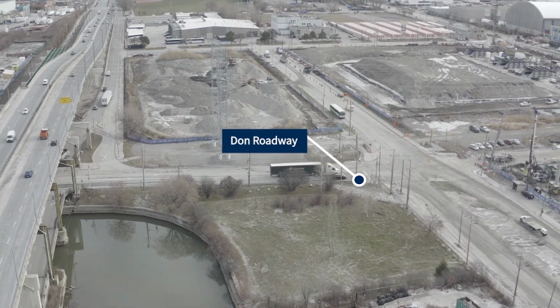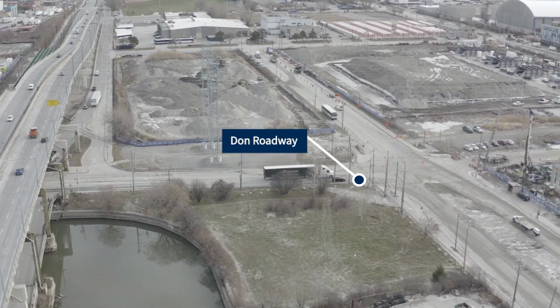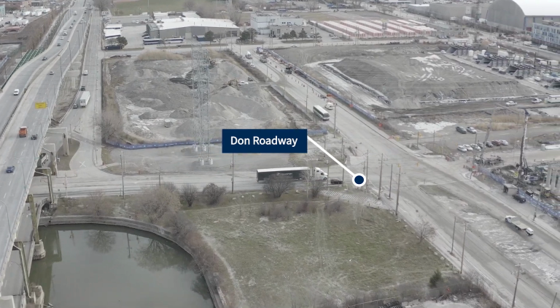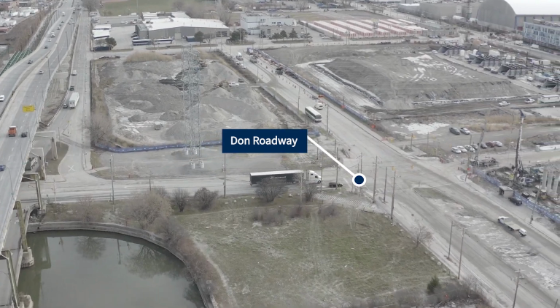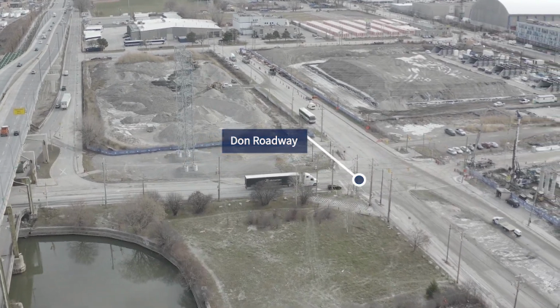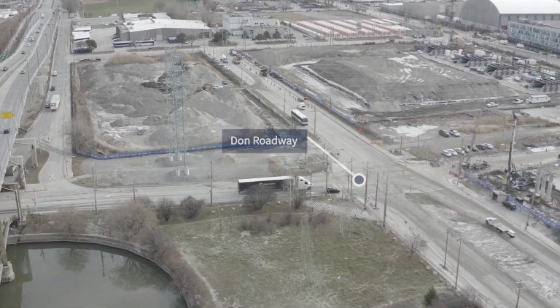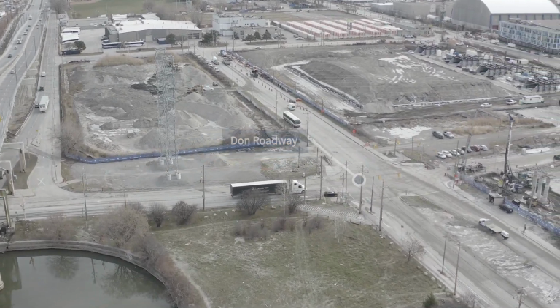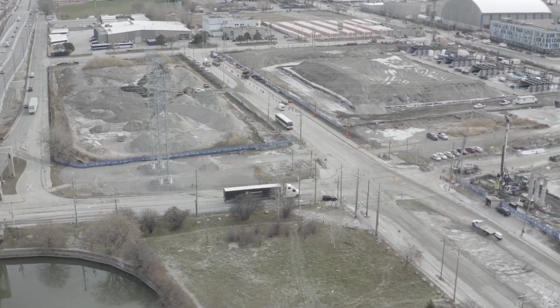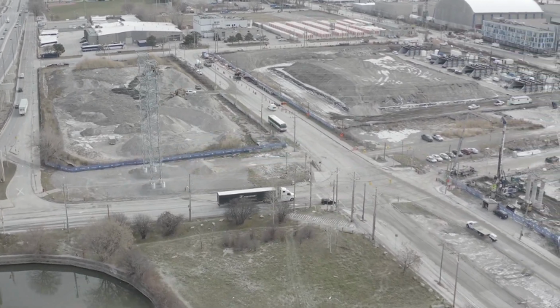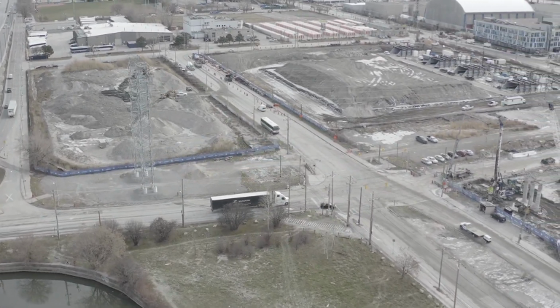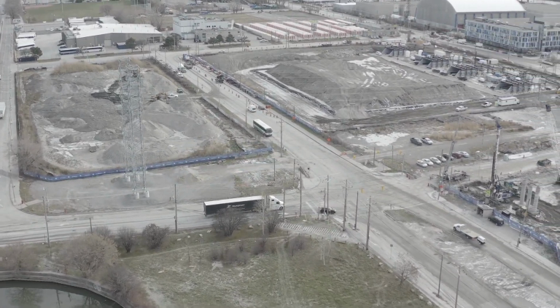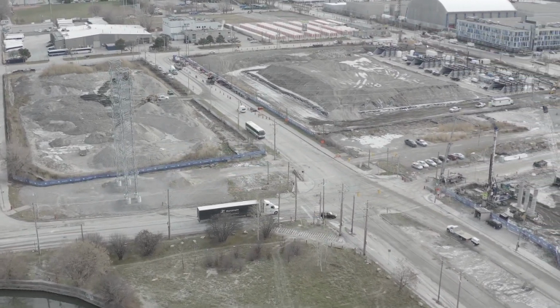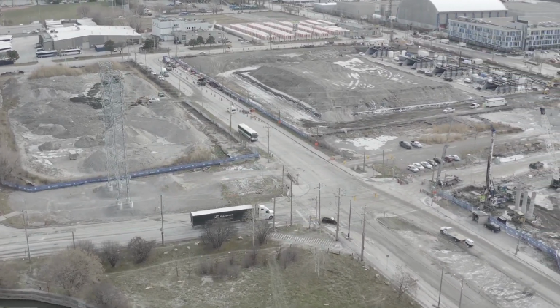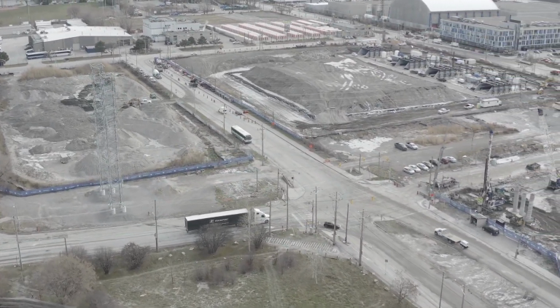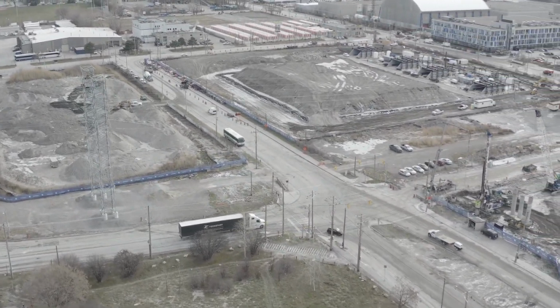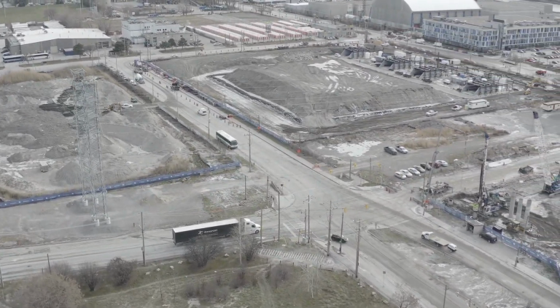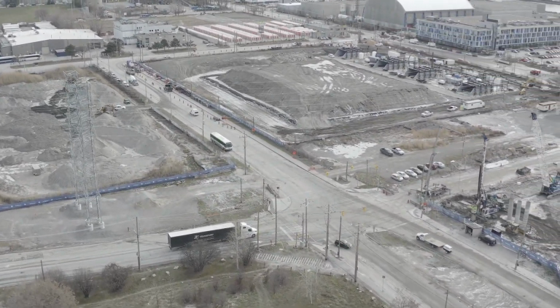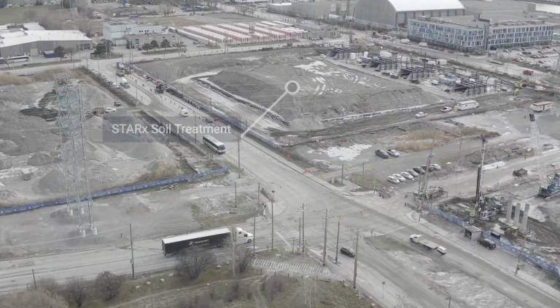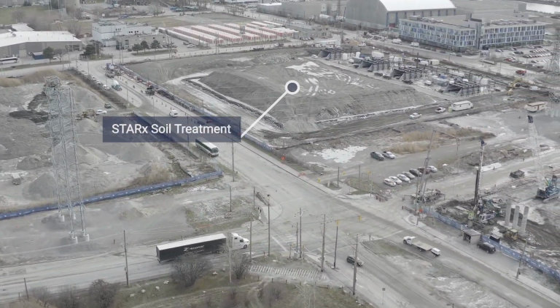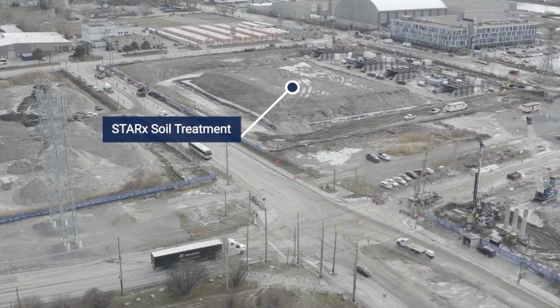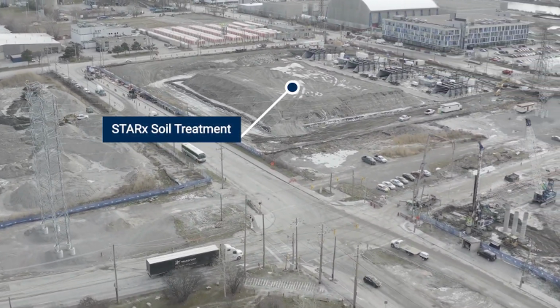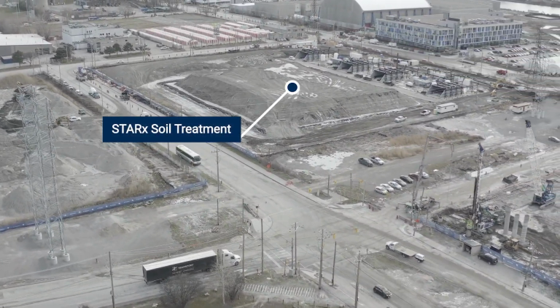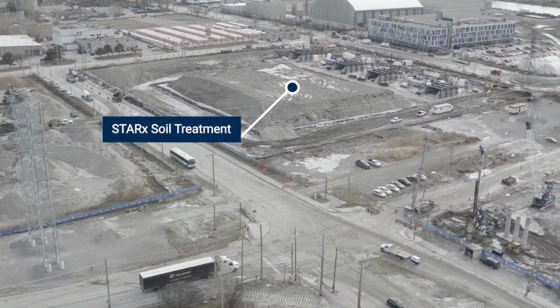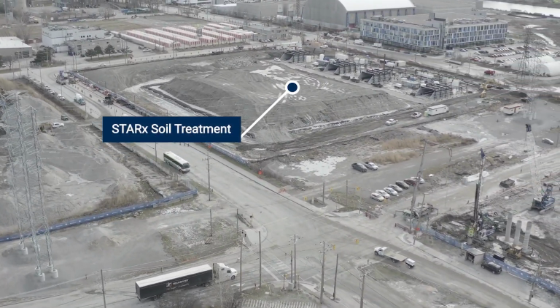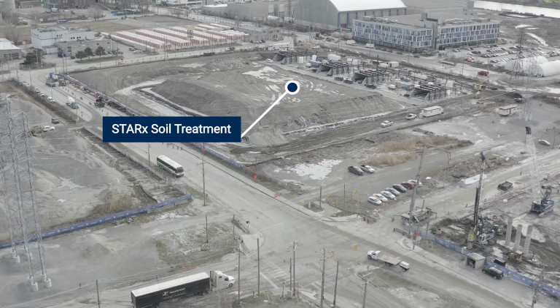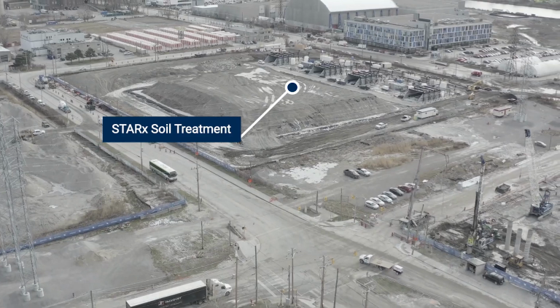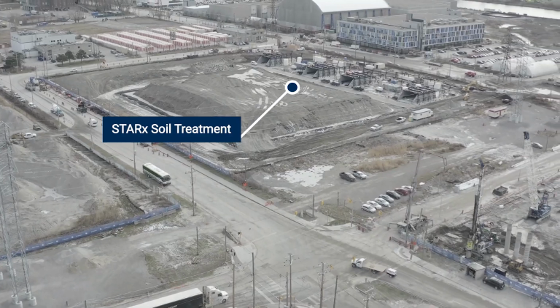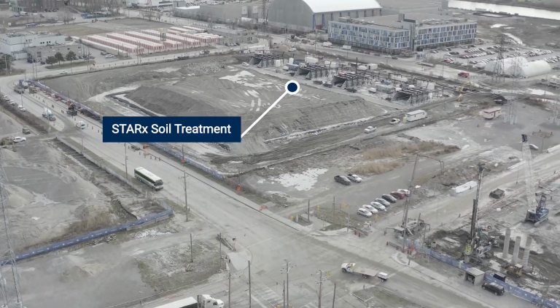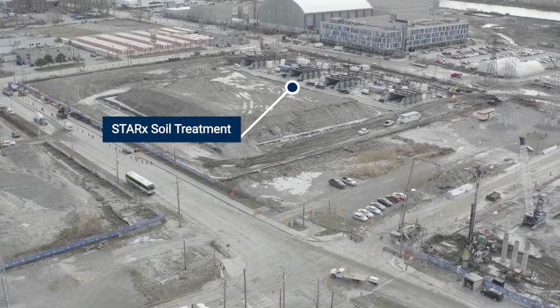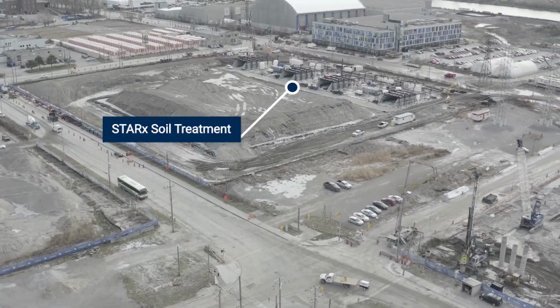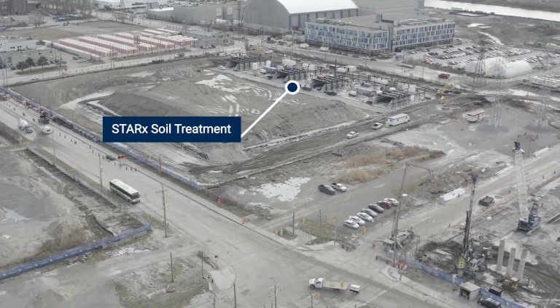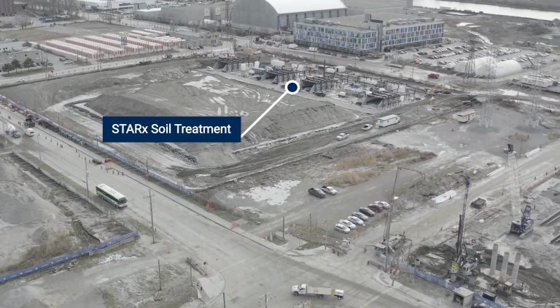The Star X soil treatment system on the east side of Don Roadway can treat up to 1,000 cubic meters of soil per week.